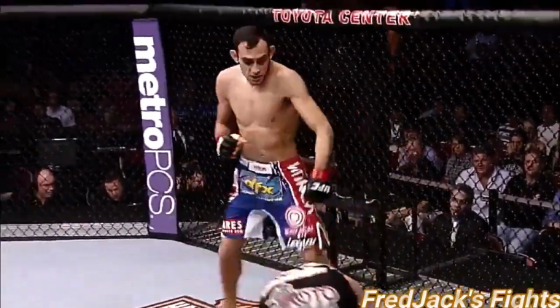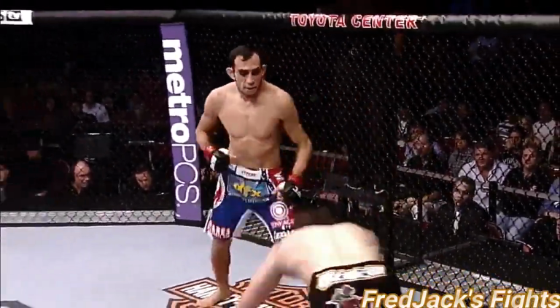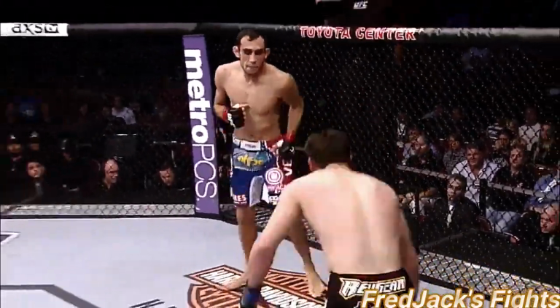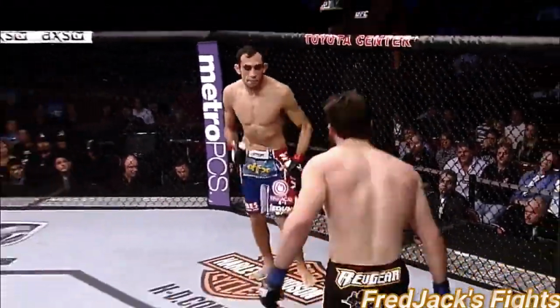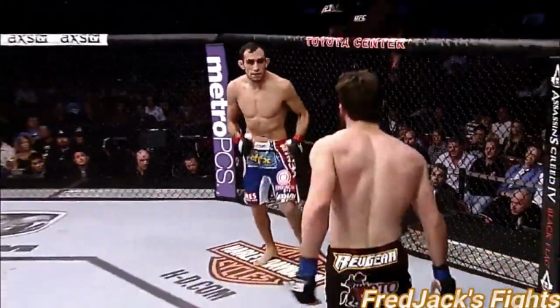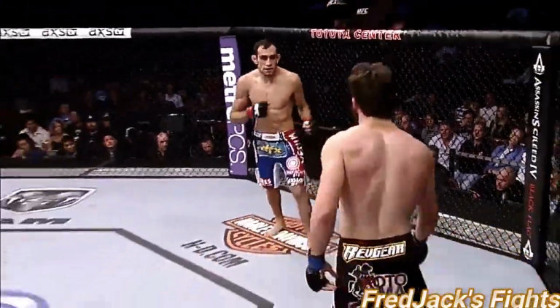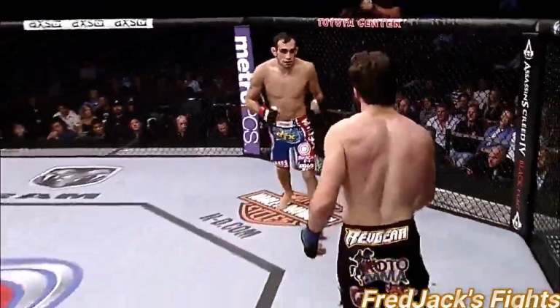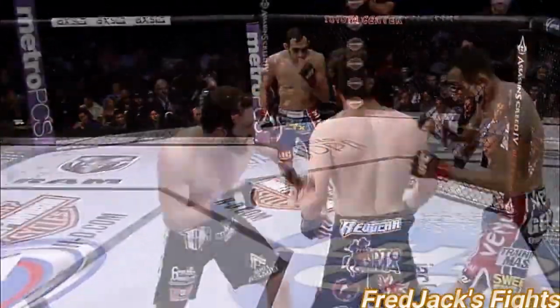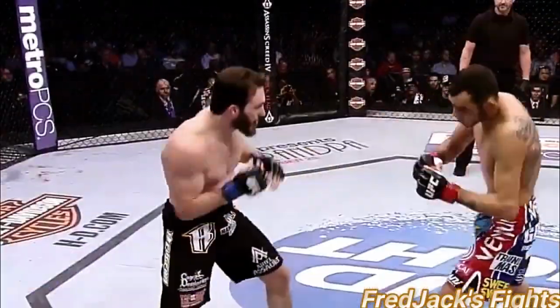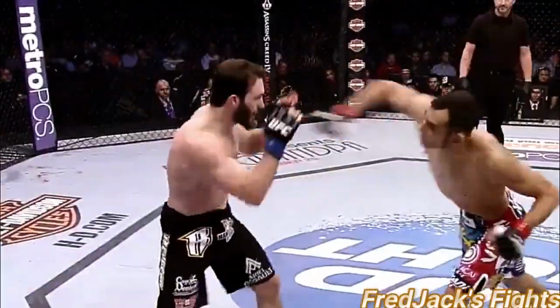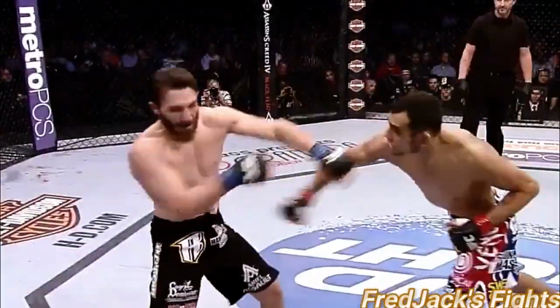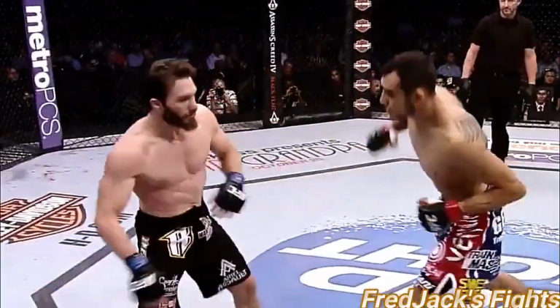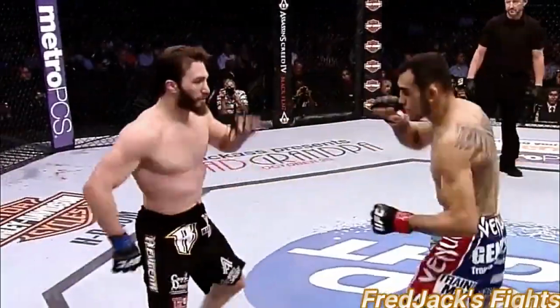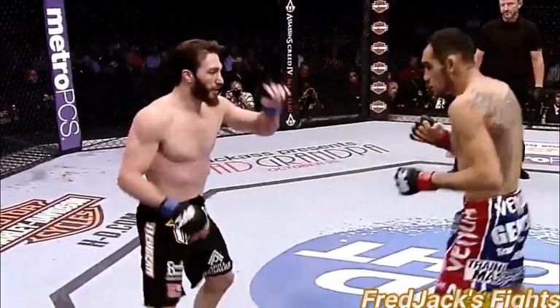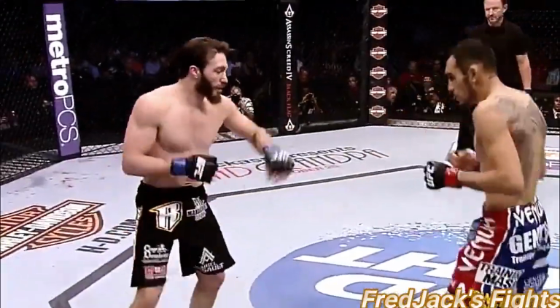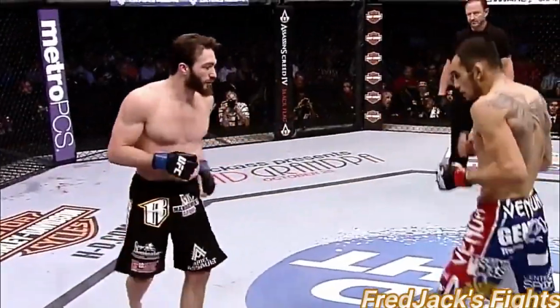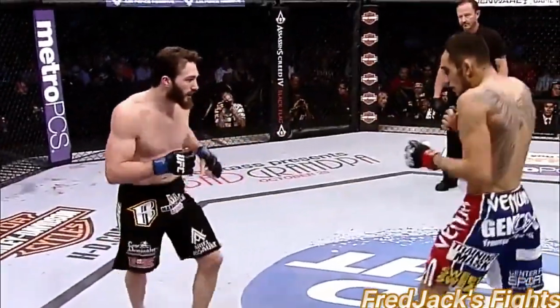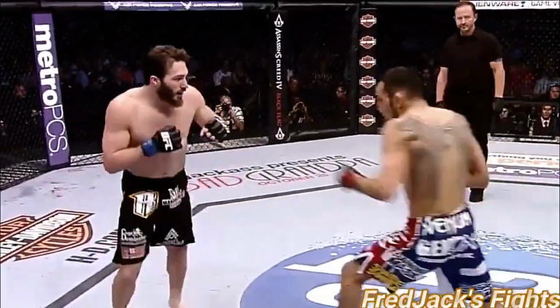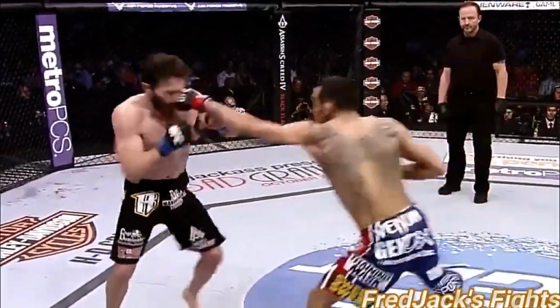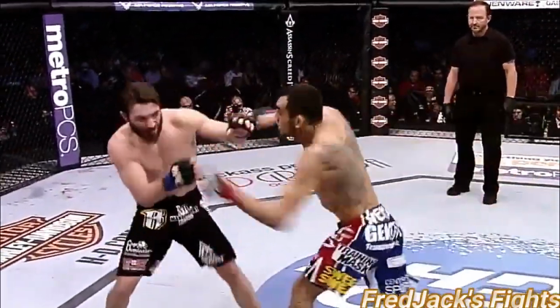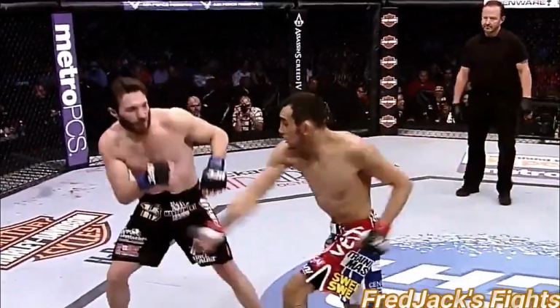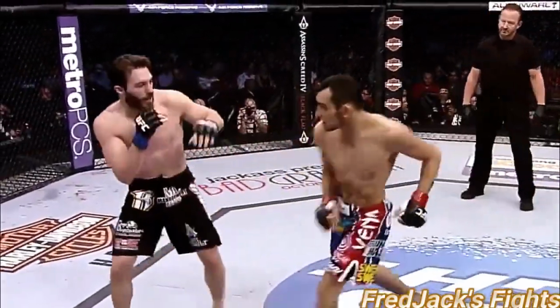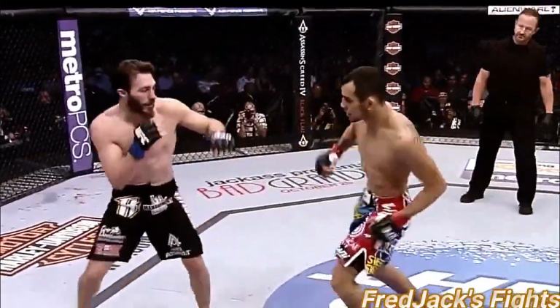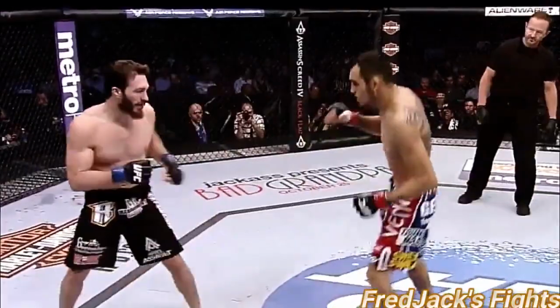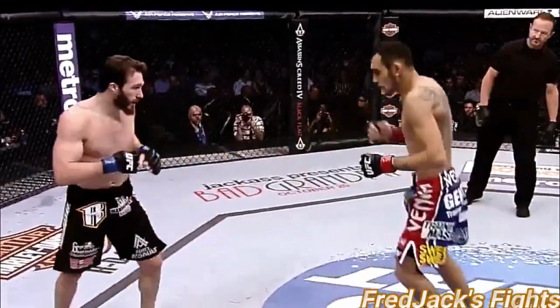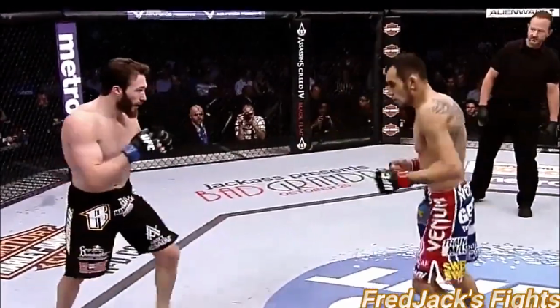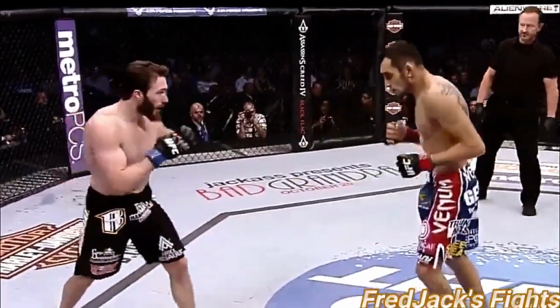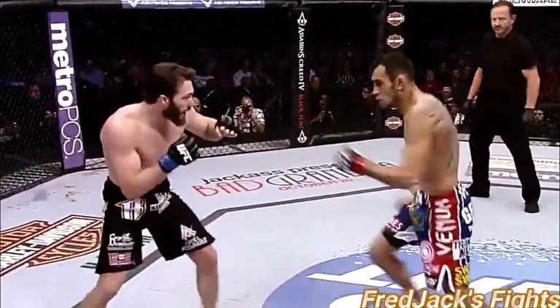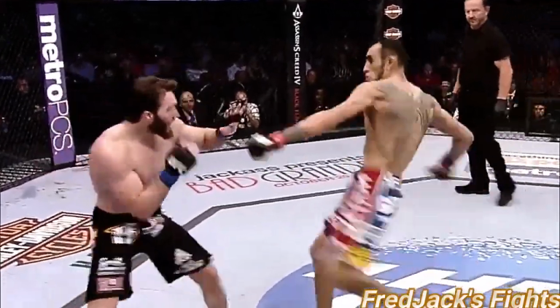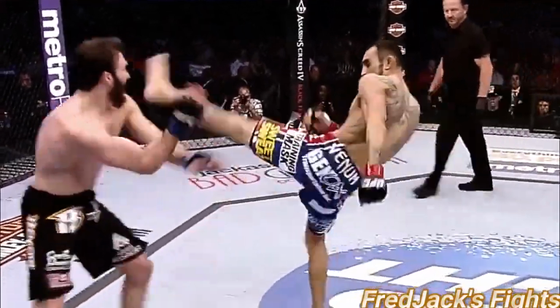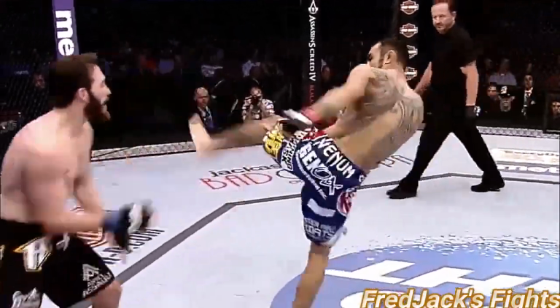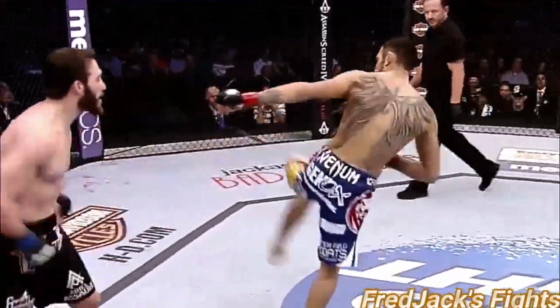Looking for the under hook. Ferguson leaps. Combination there by Ferguson.